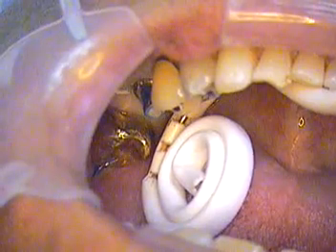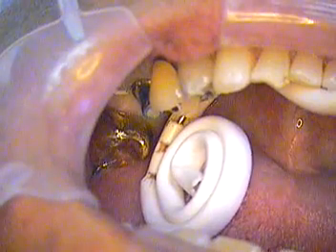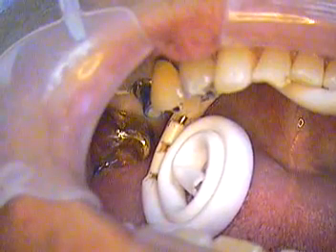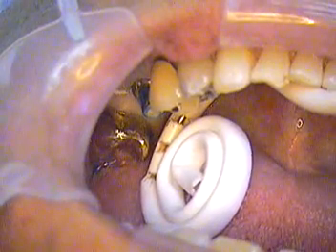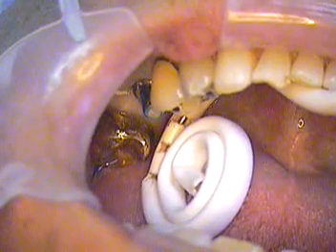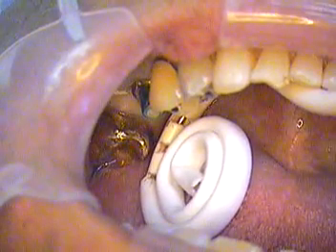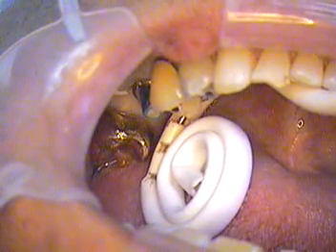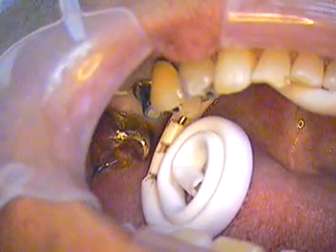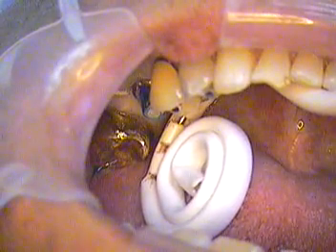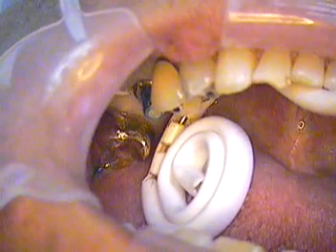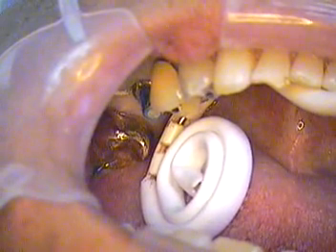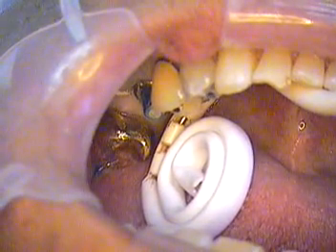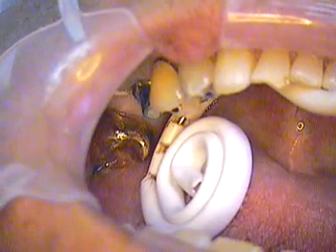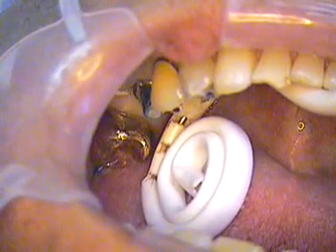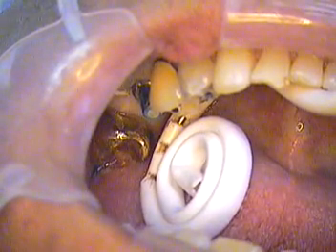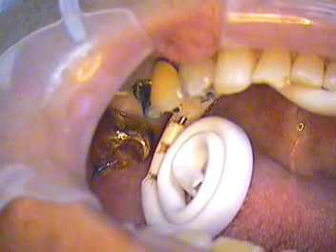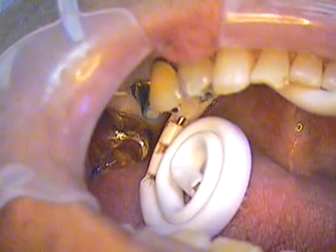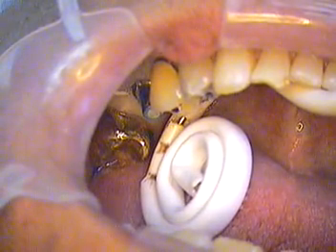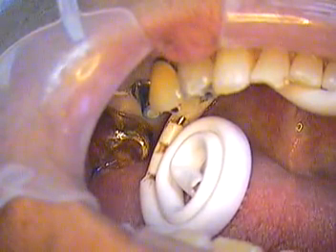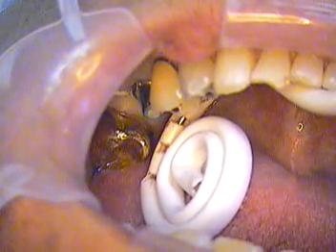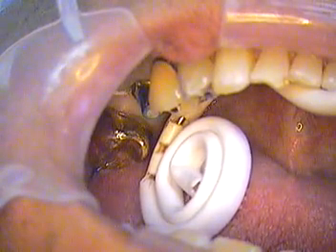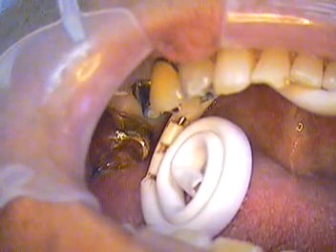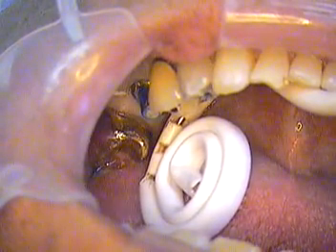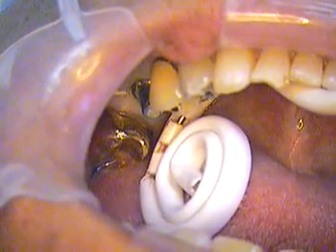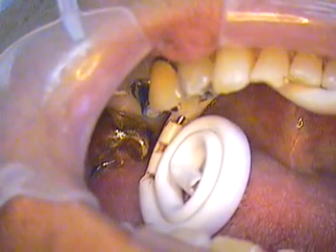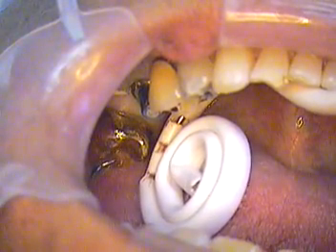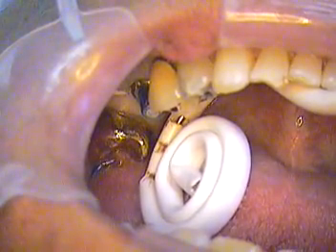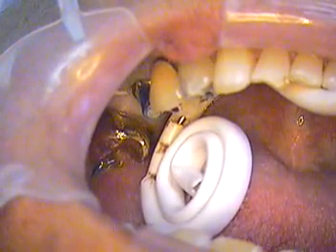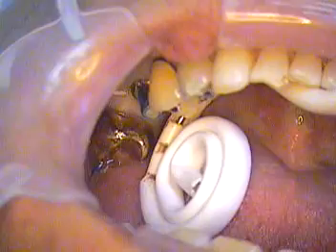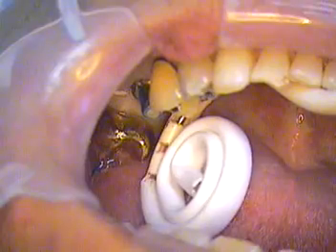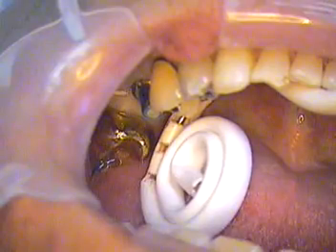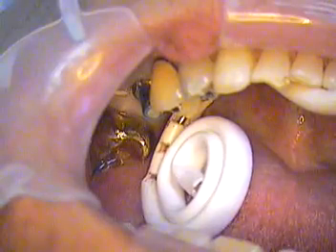Yeah, Jerry Cuomo back again. Now we're getting ready to cement. The stage is set. We're going to mix our Reliax.